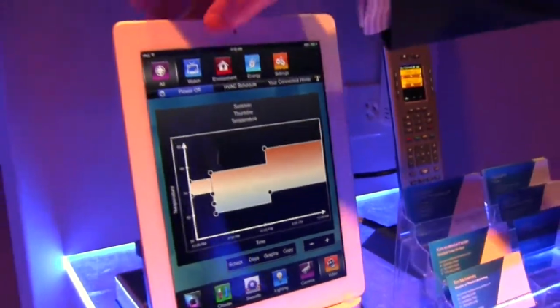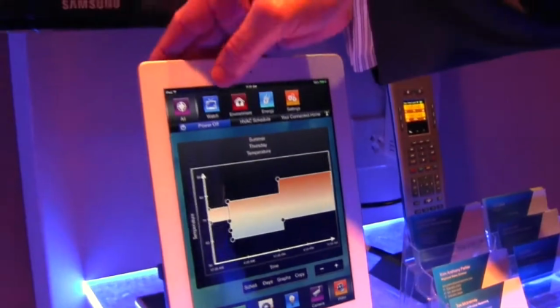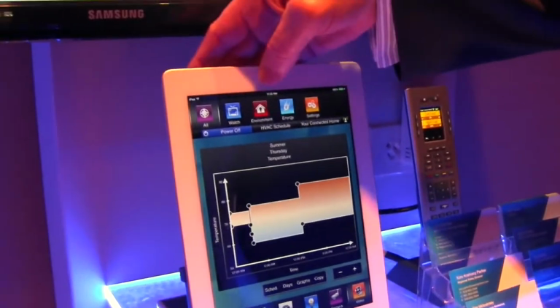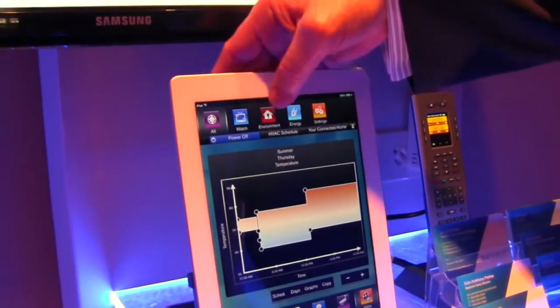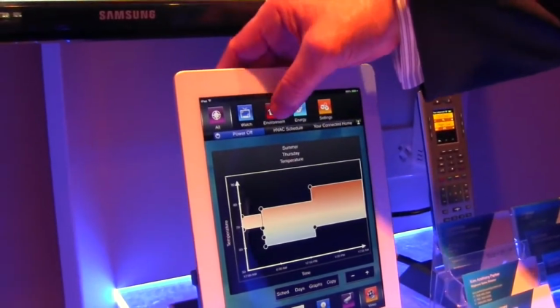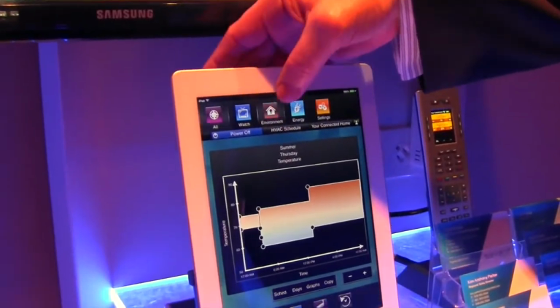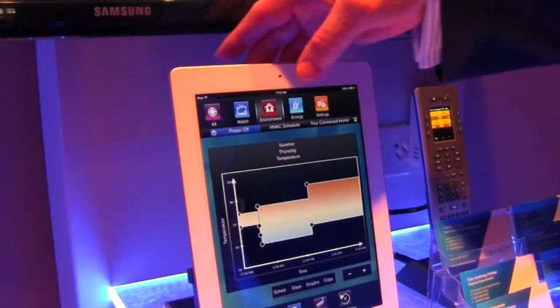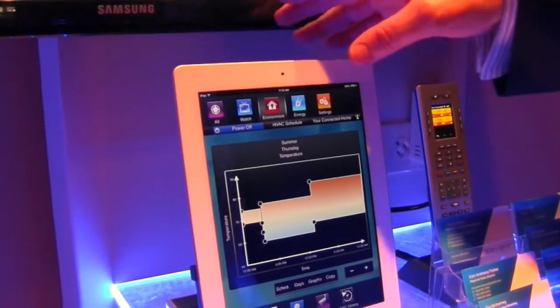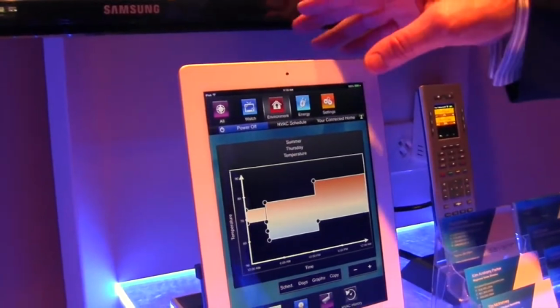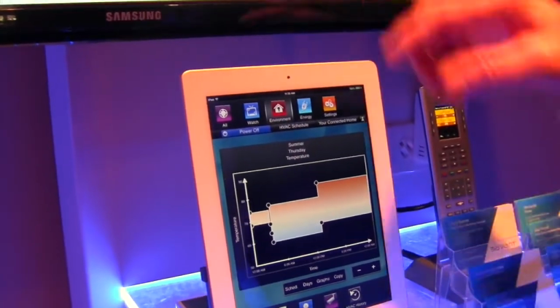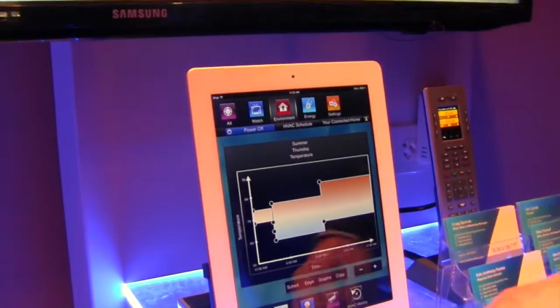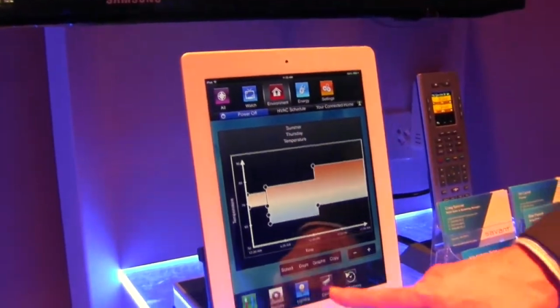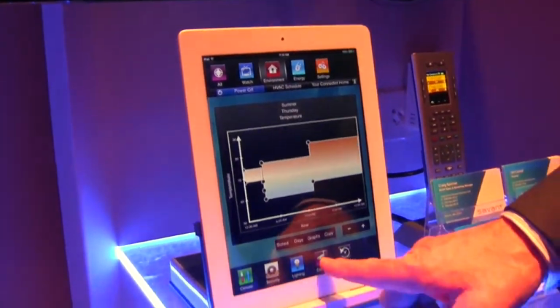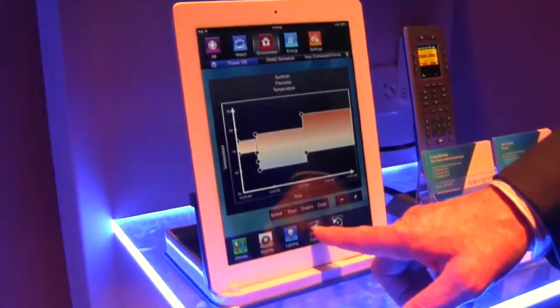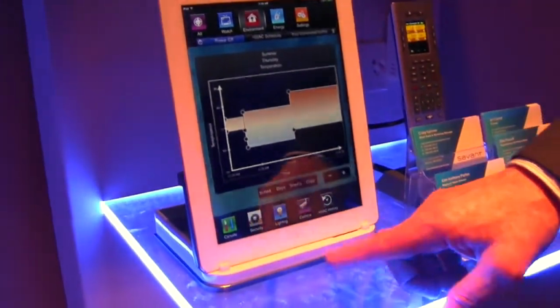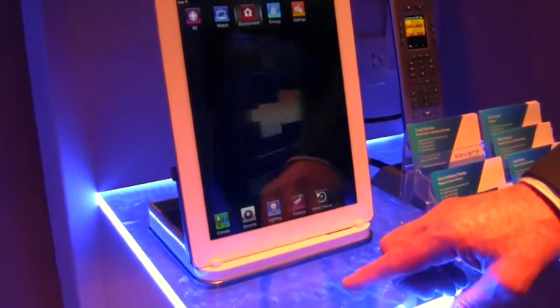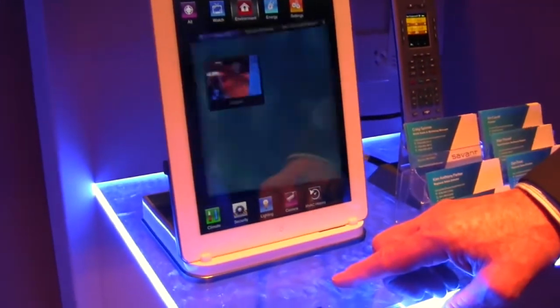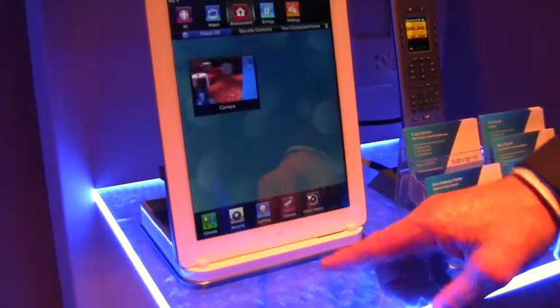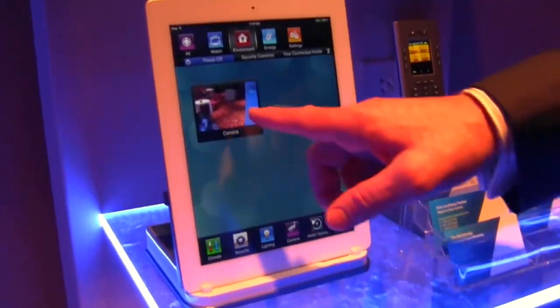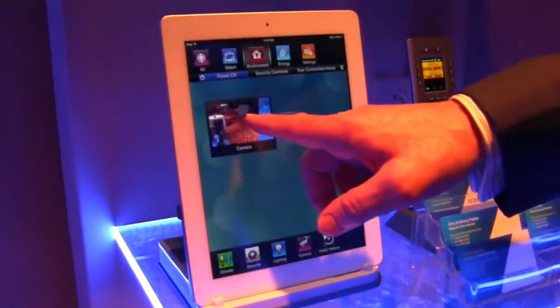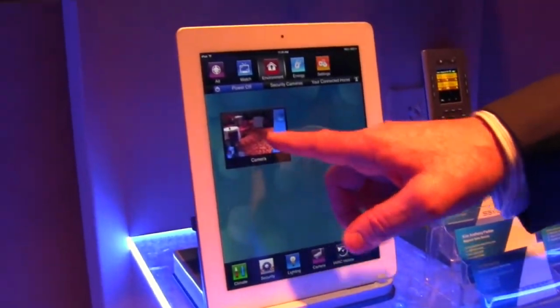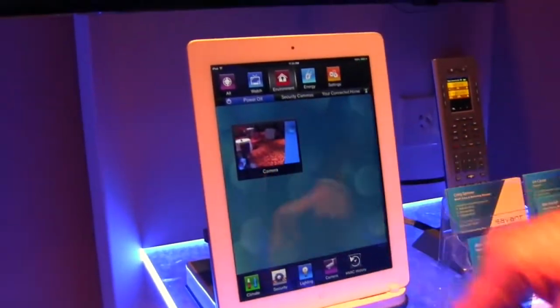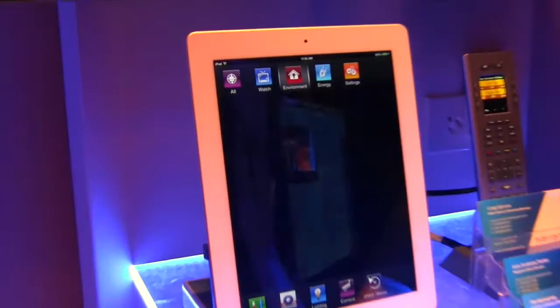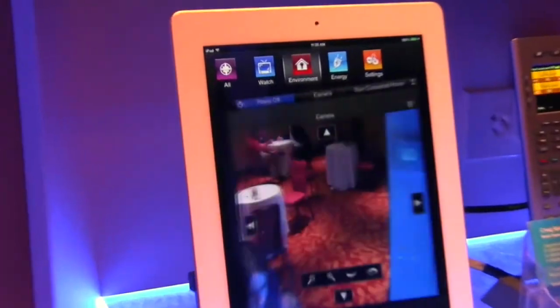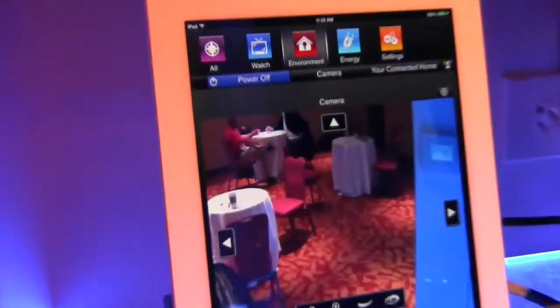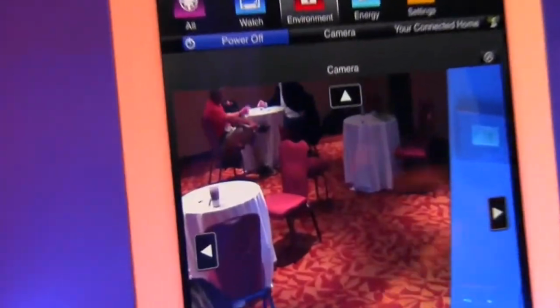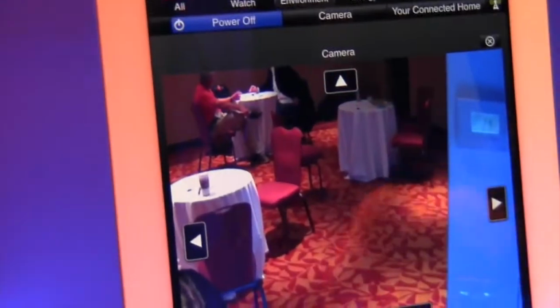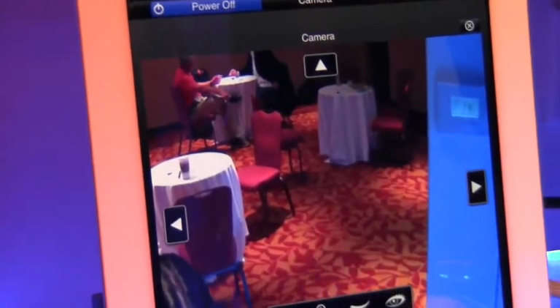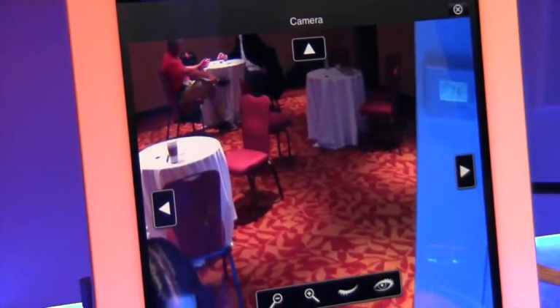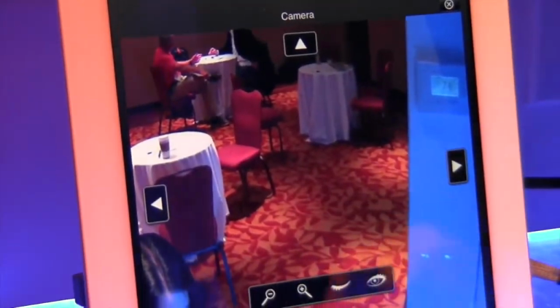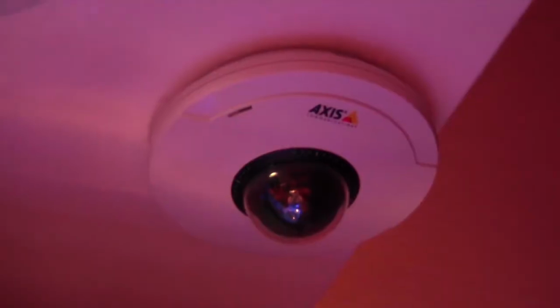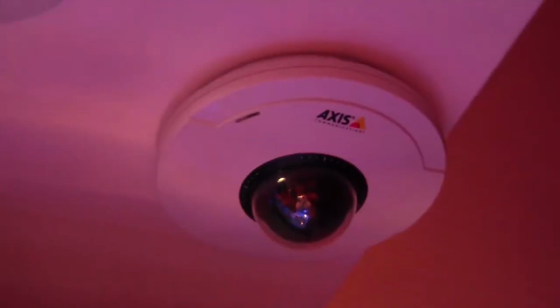I can also look at other environmental features like security cameras. Simply pick the camera and there we are in the camera.